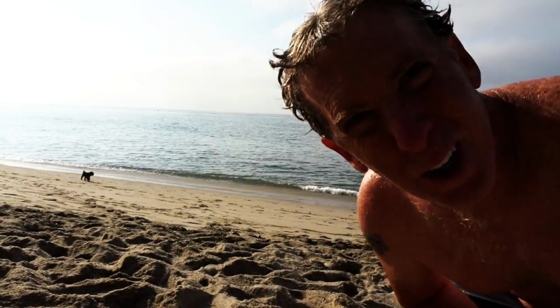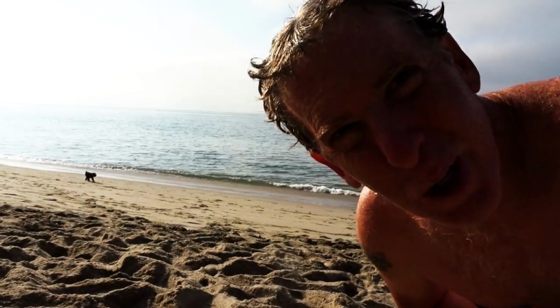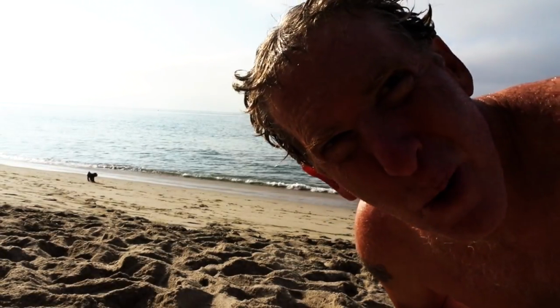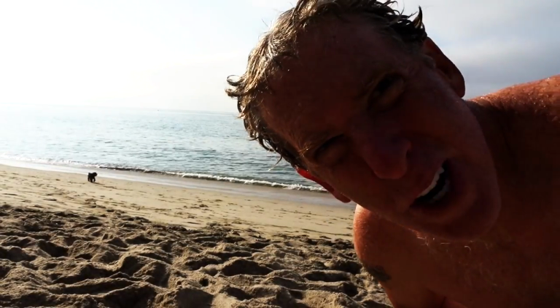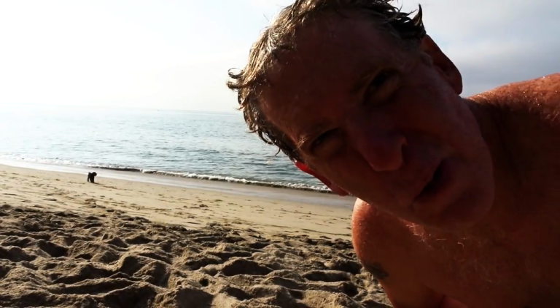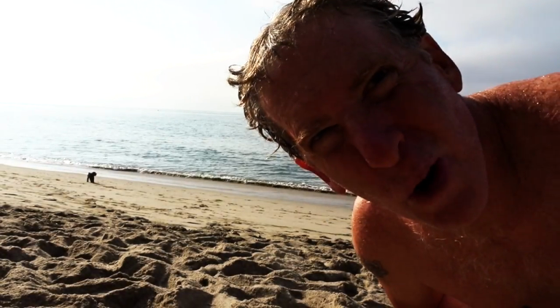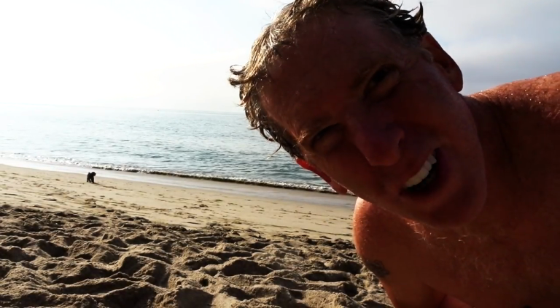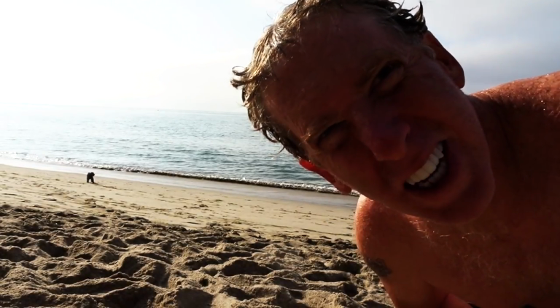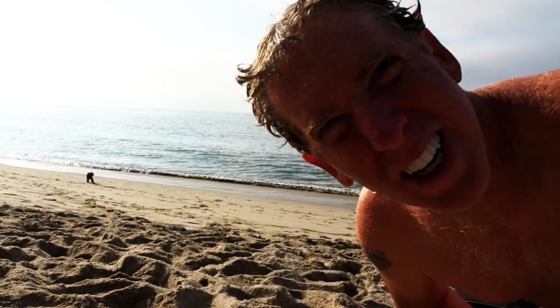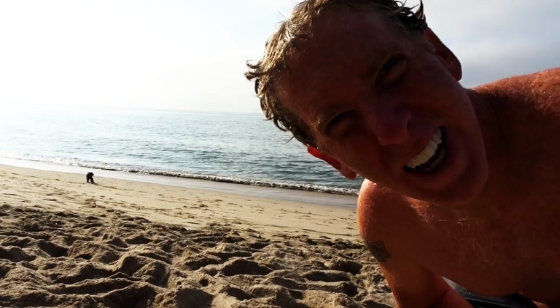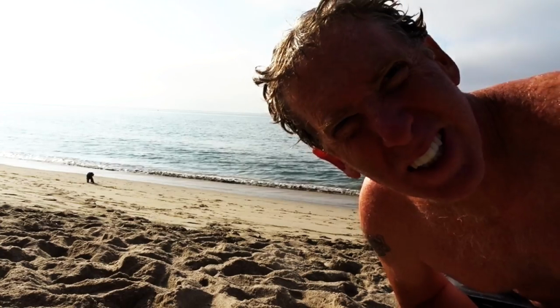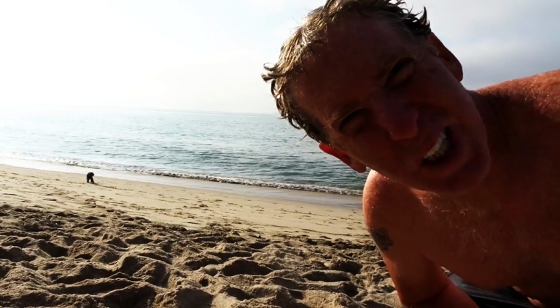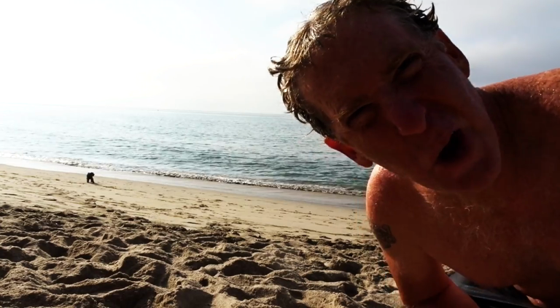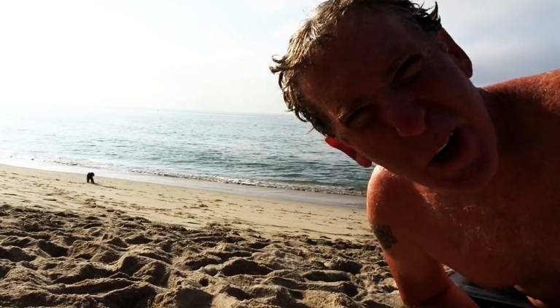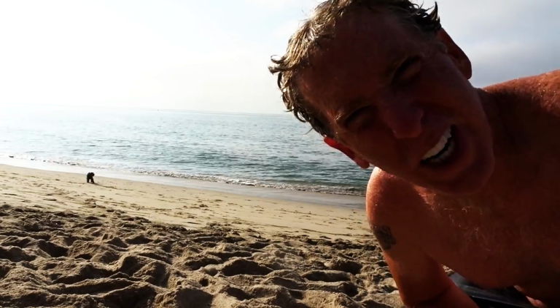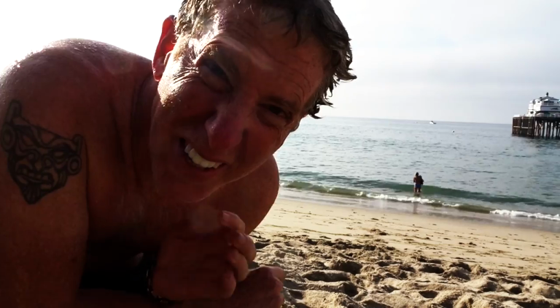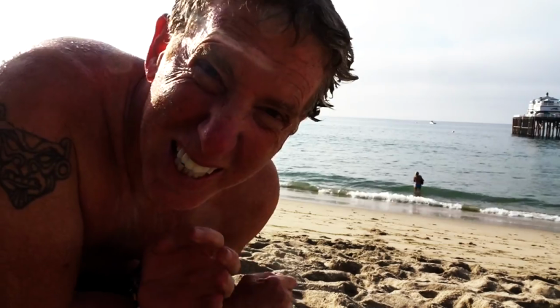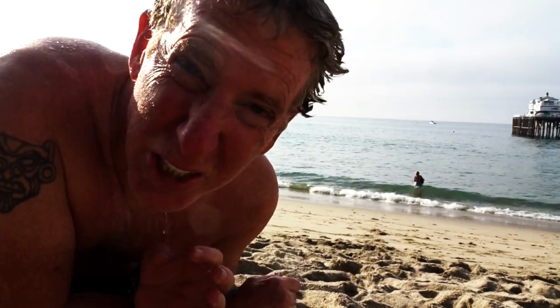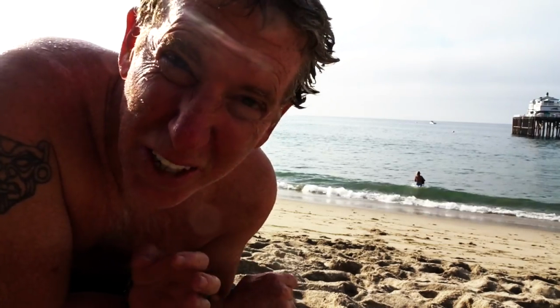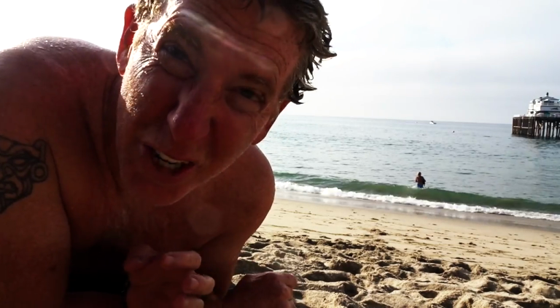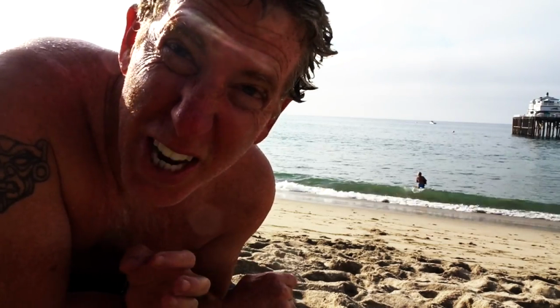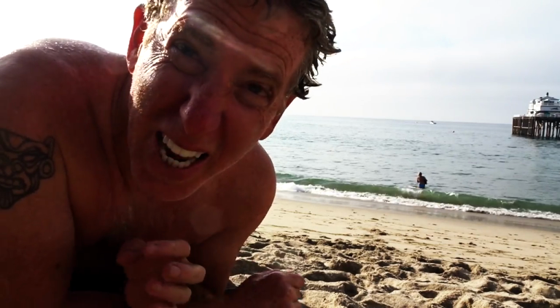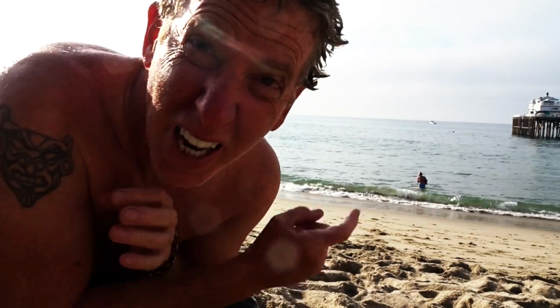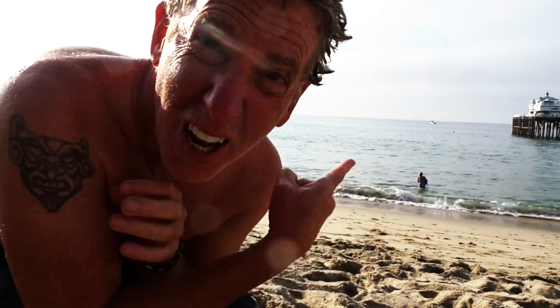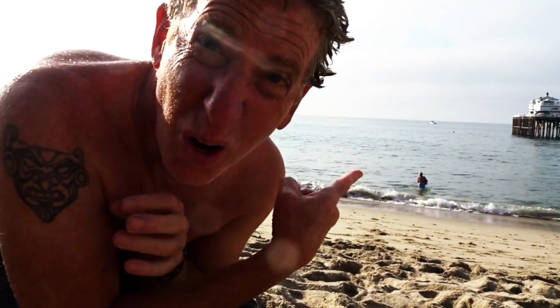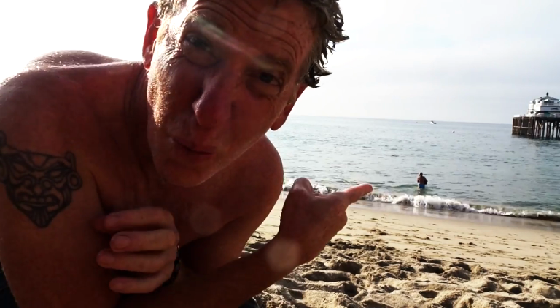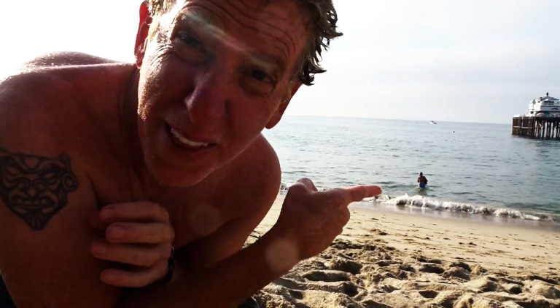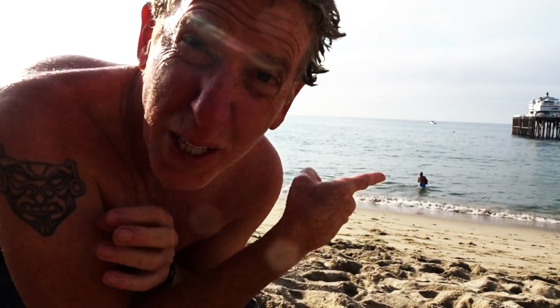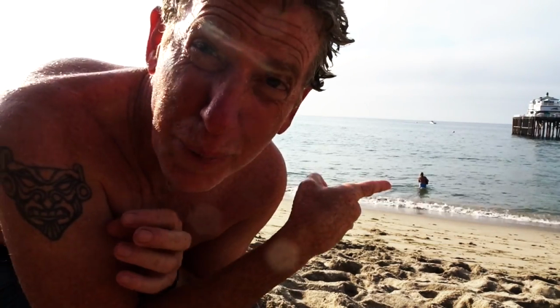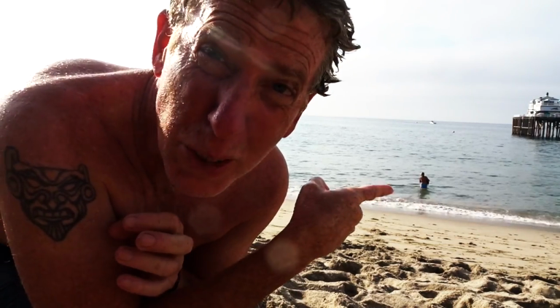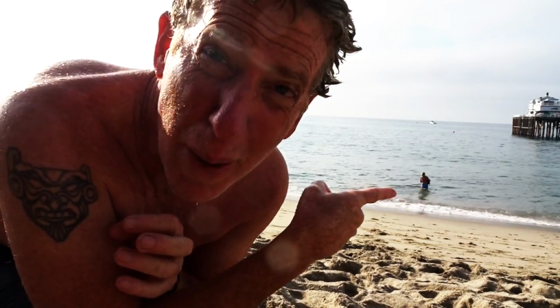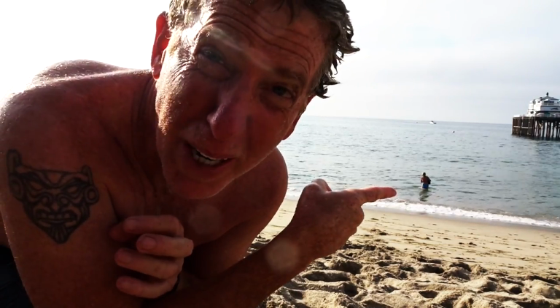Good morning, world. How's it going? Nothing like starting your day with a little bit of swimming.